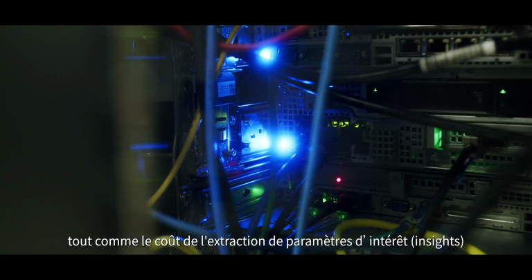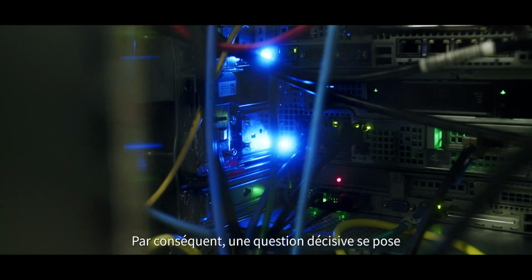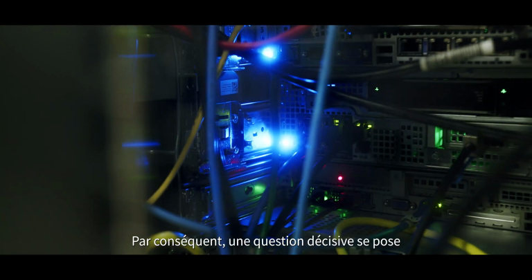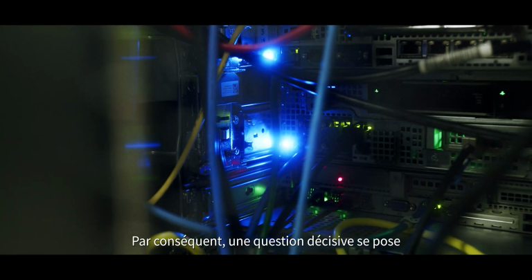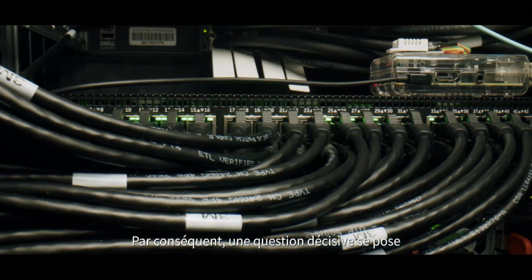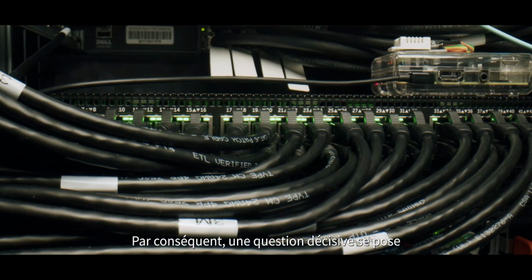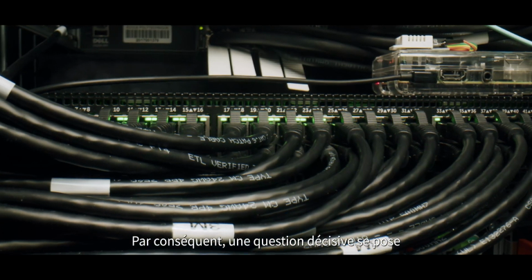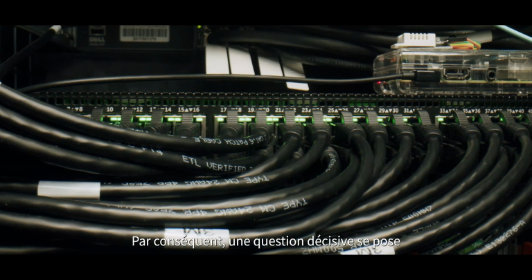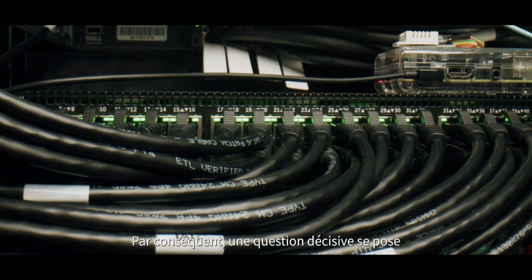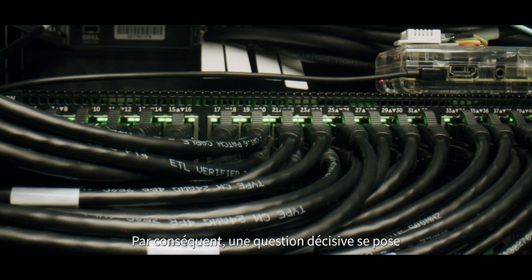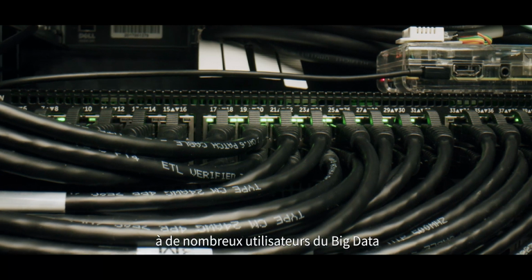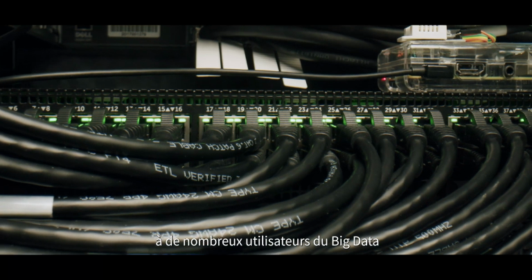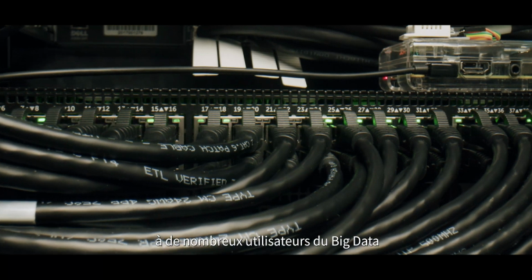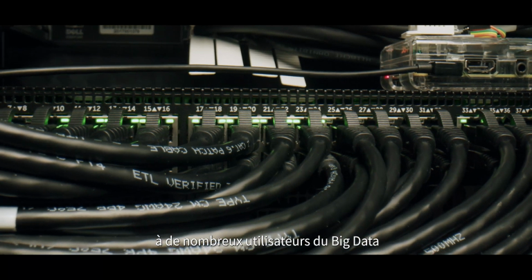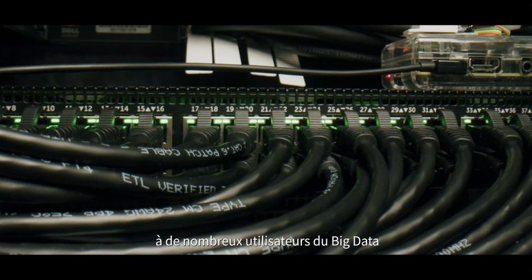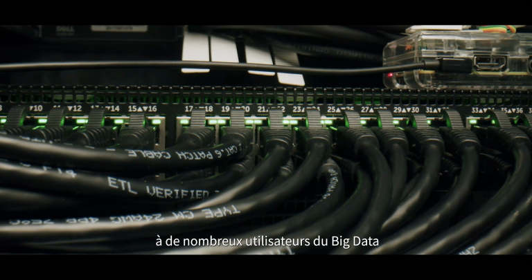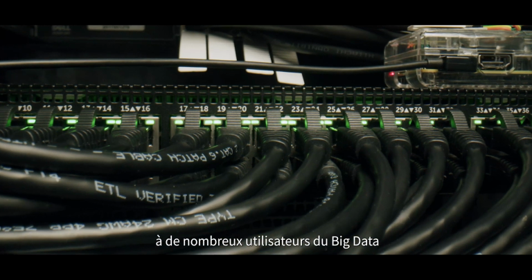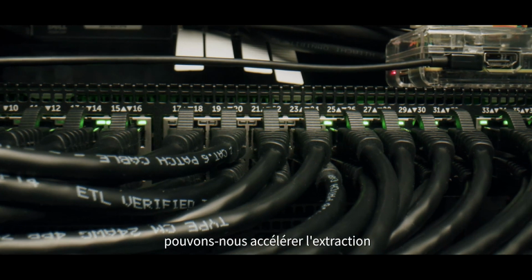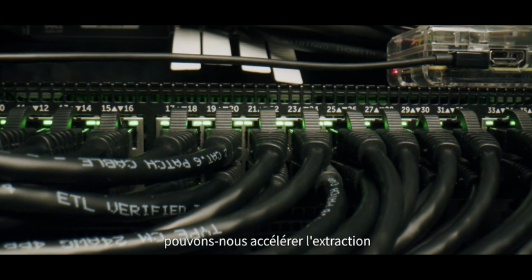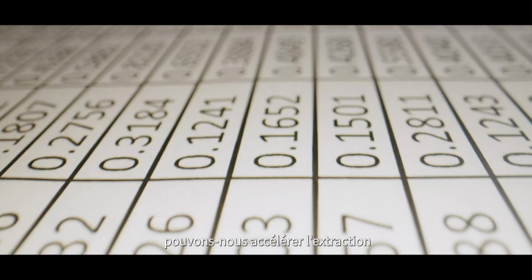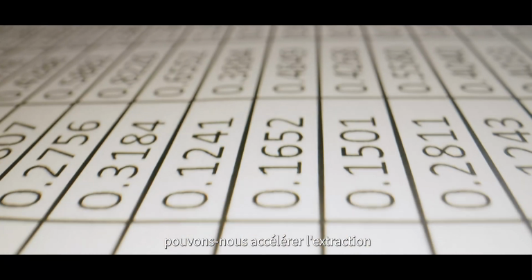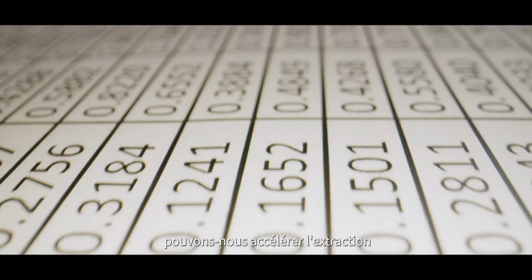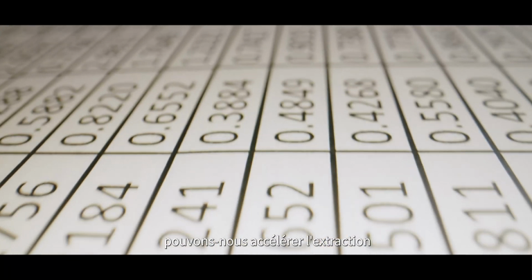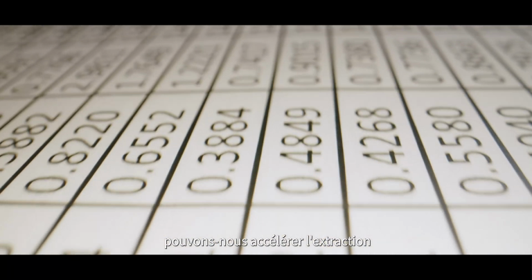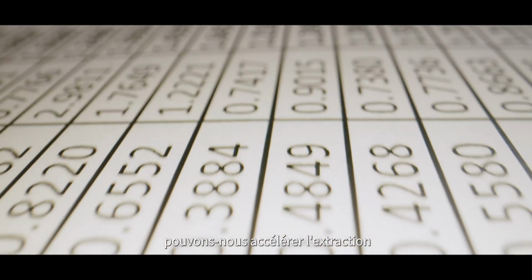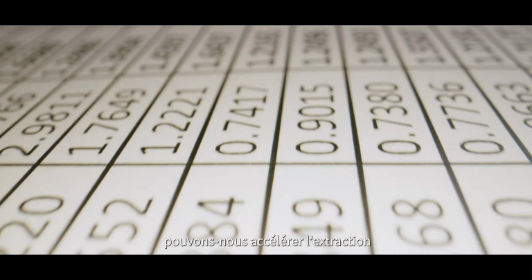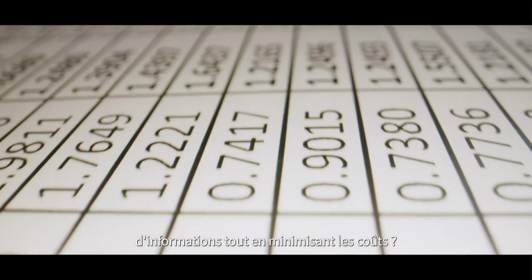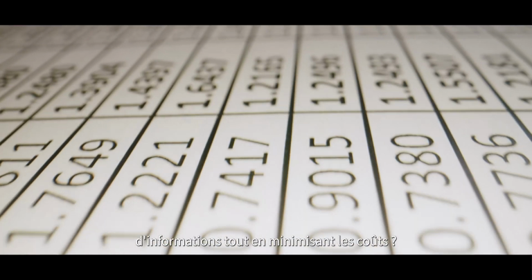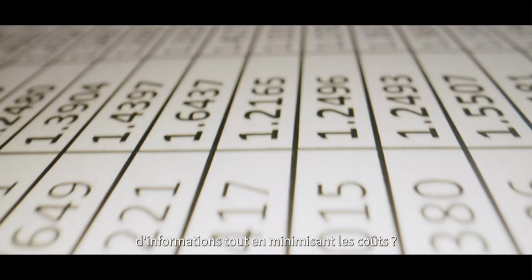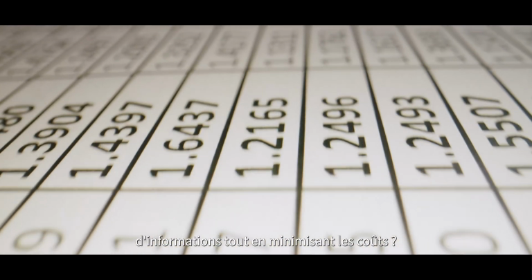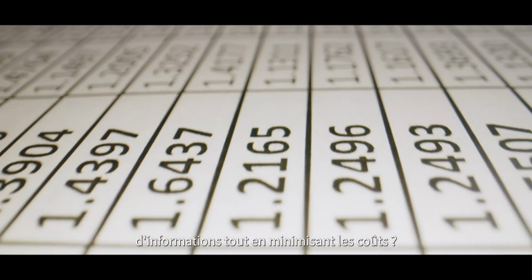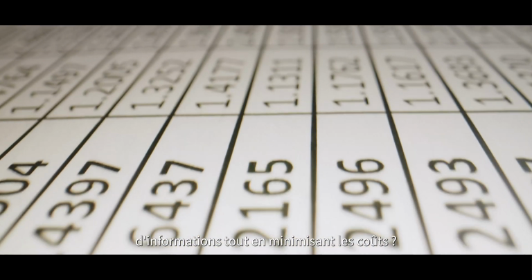Therefore, there's a decisive question for many big data users: can we accelerate insight extraction while minimizing cost?